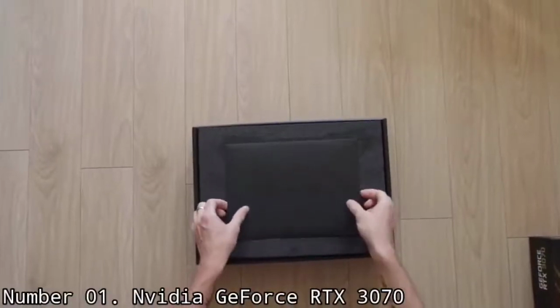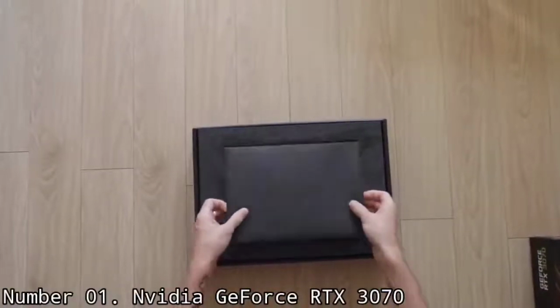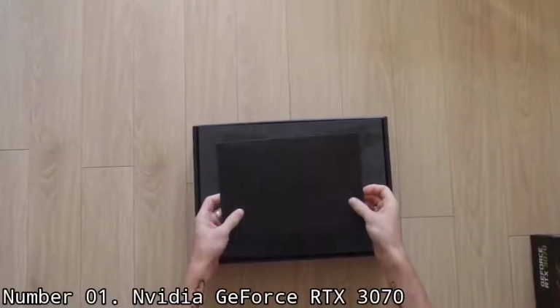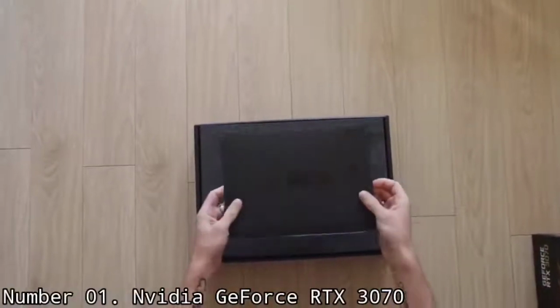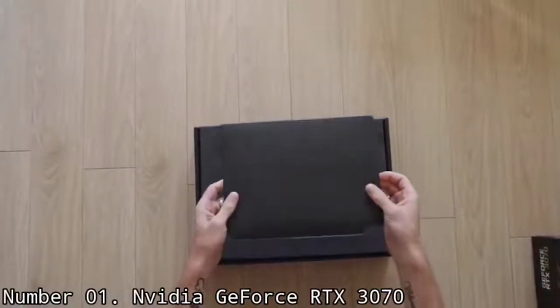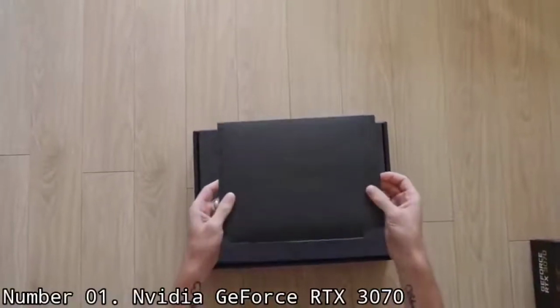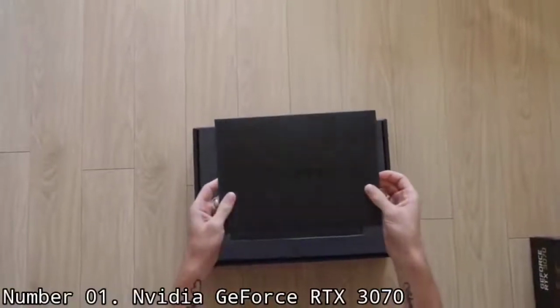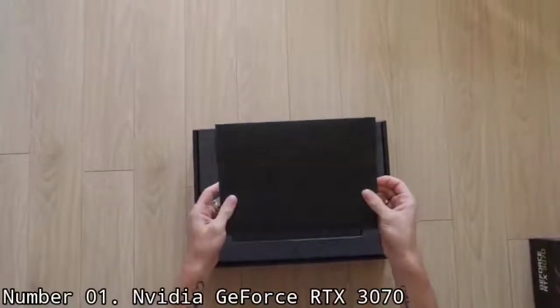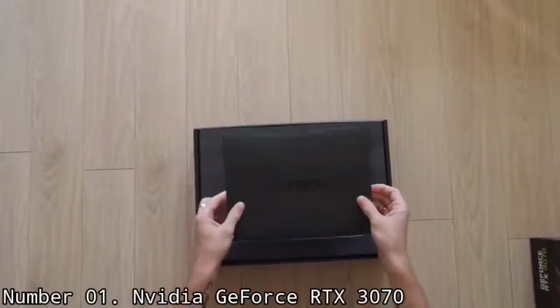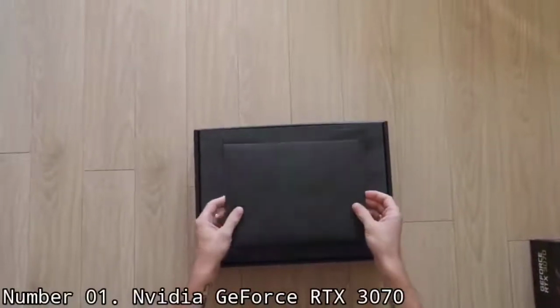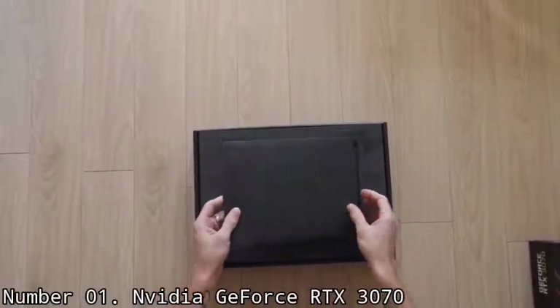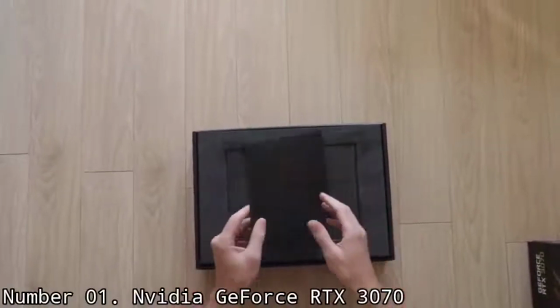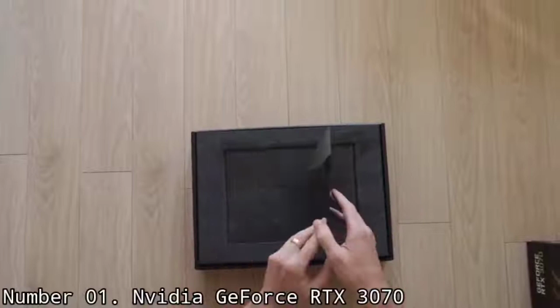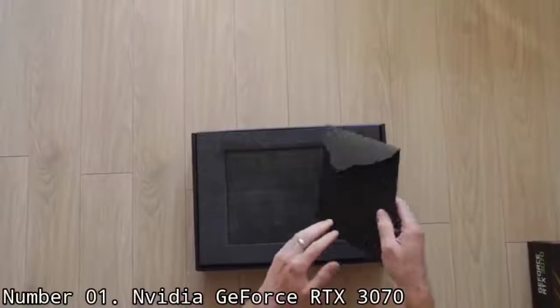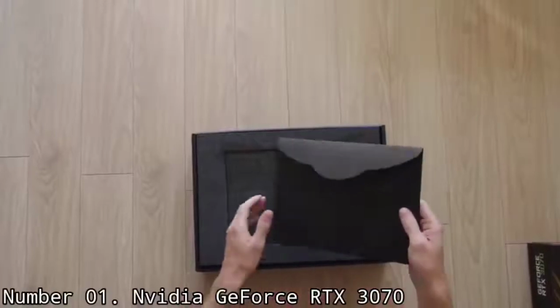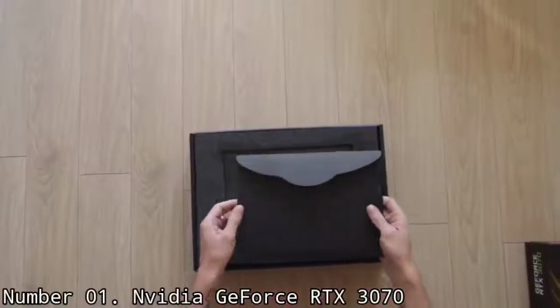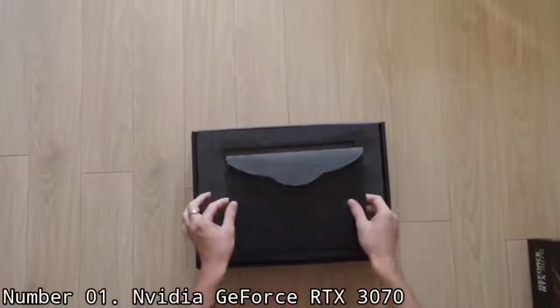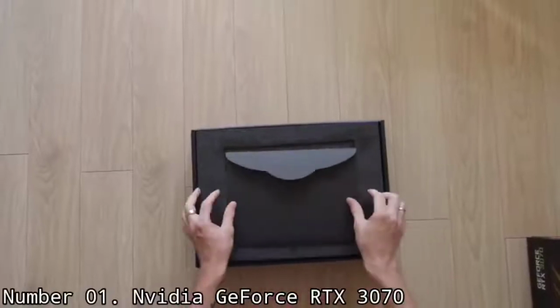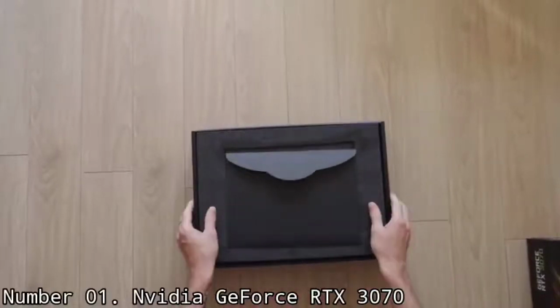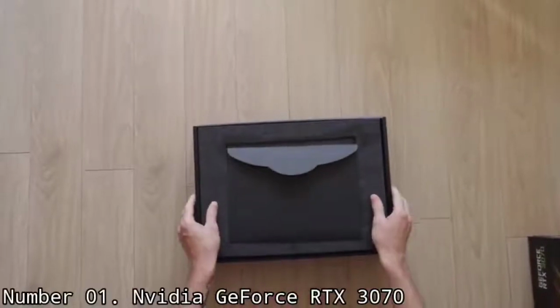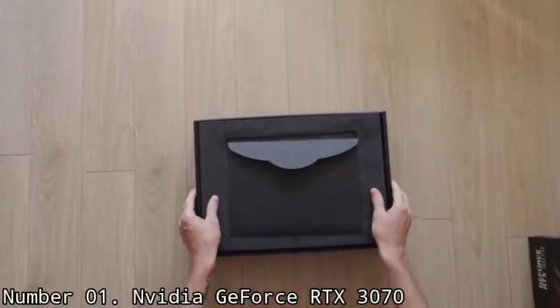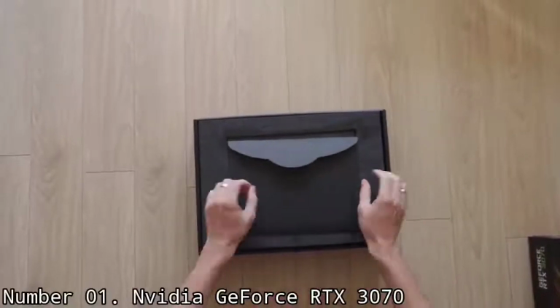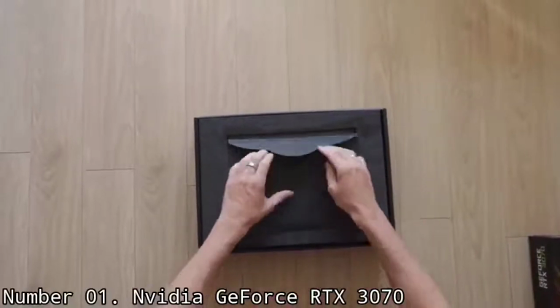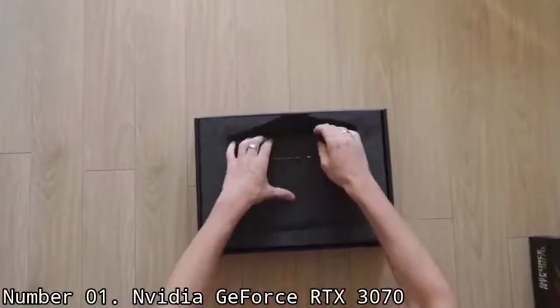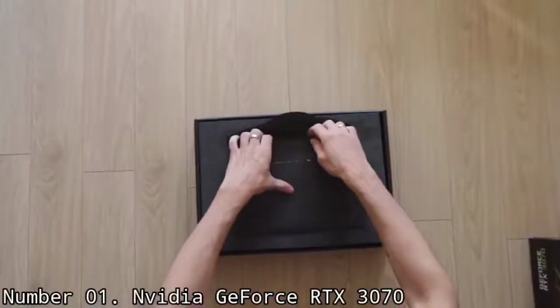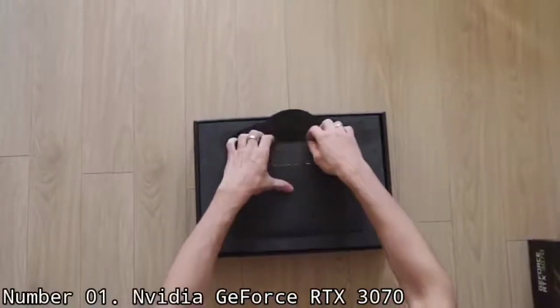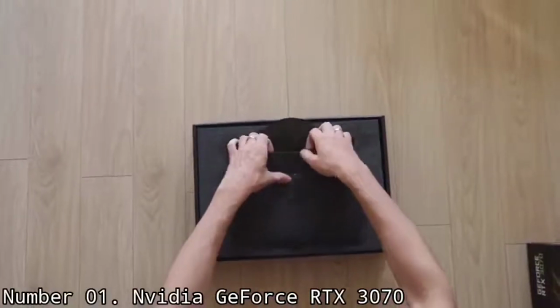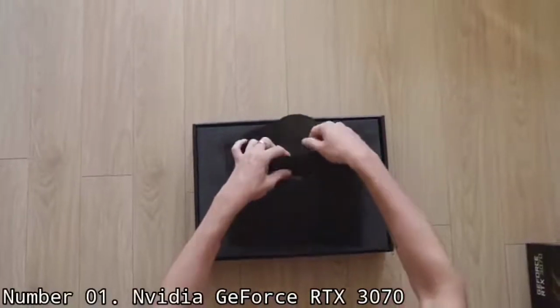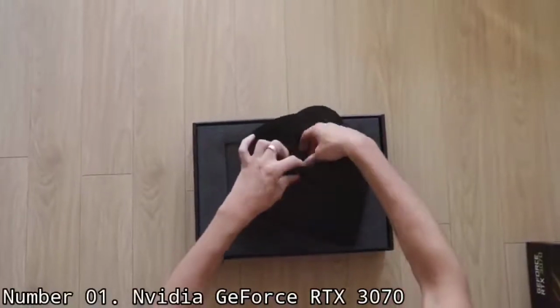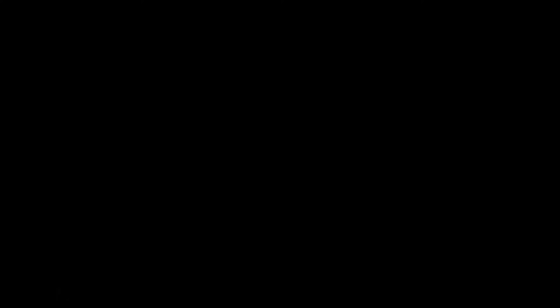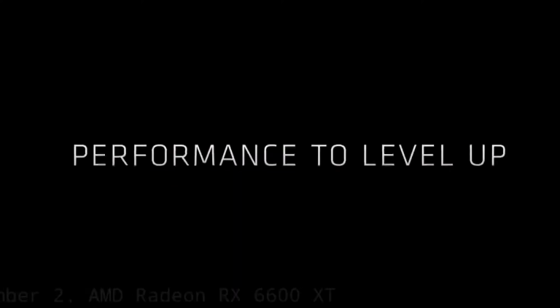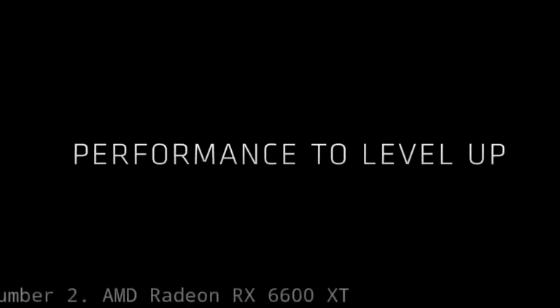Reasons to buy: Amazing performance. Best value graphics card today. Awesome ray tracing performance.